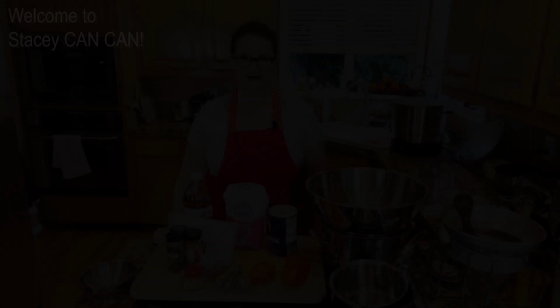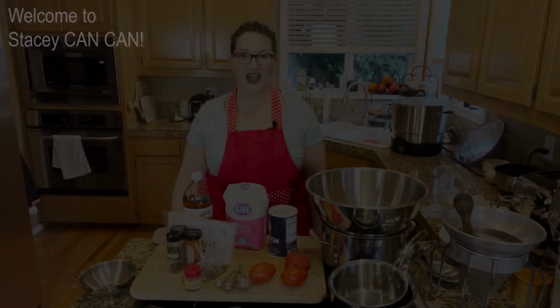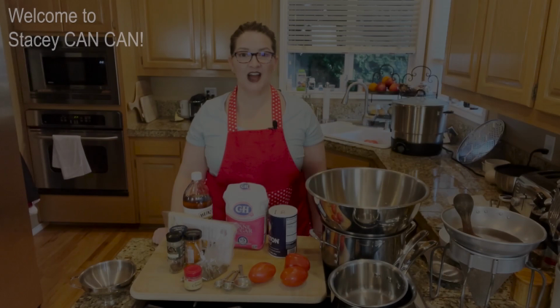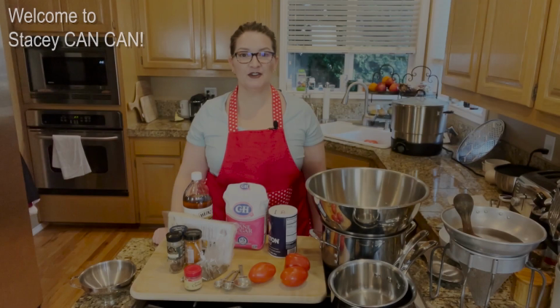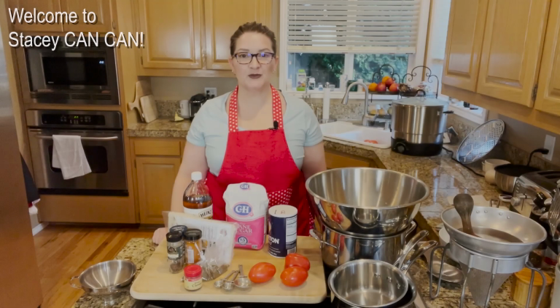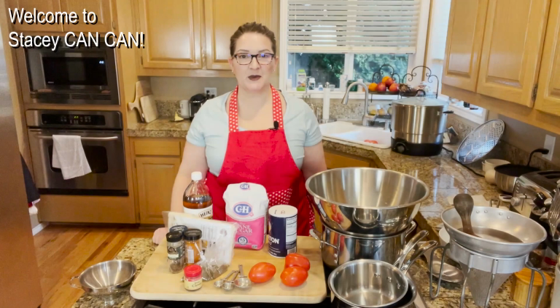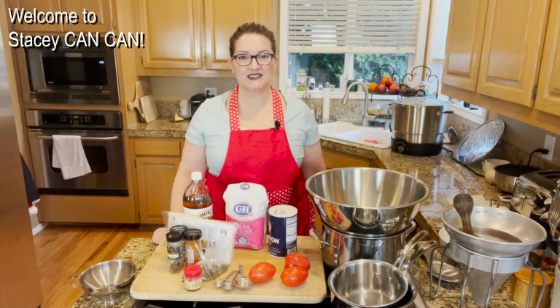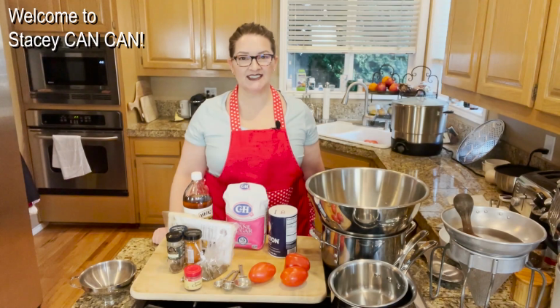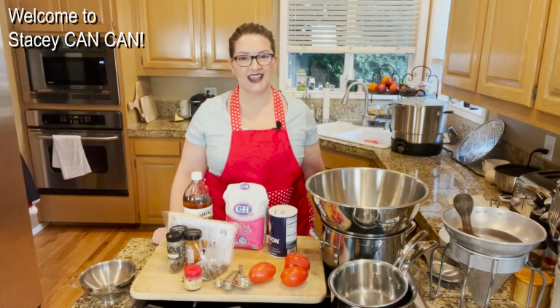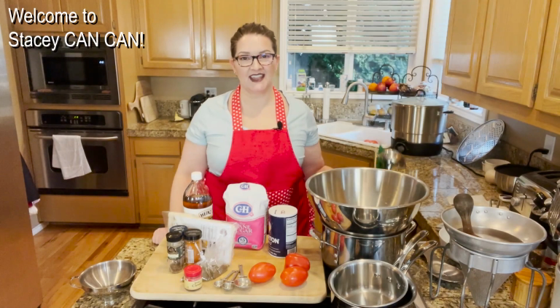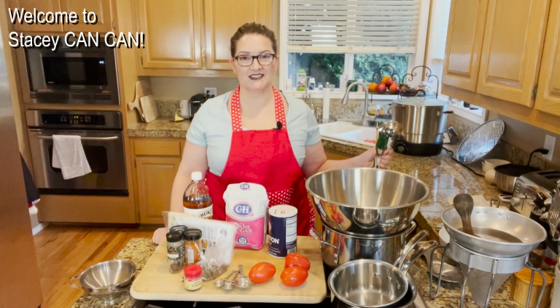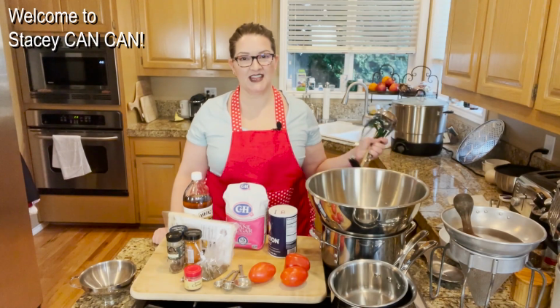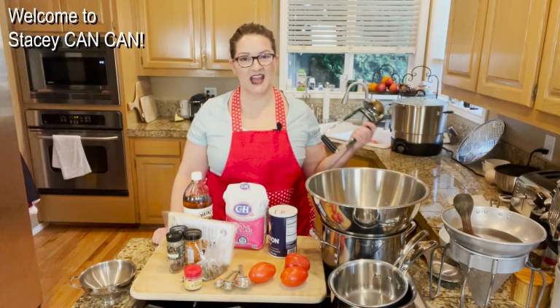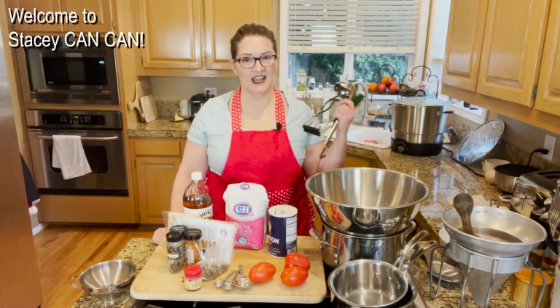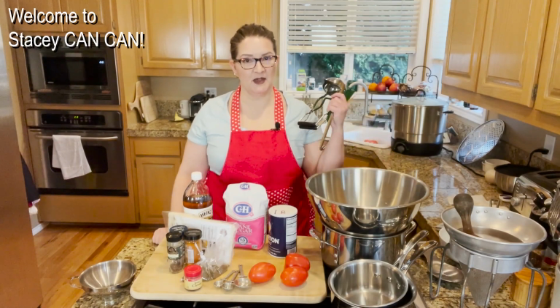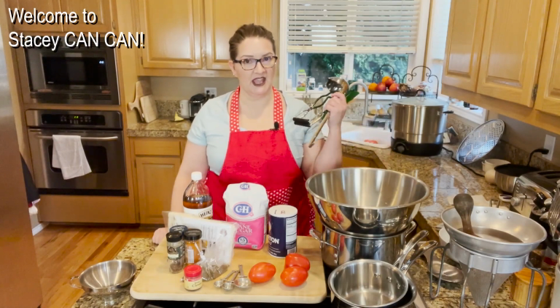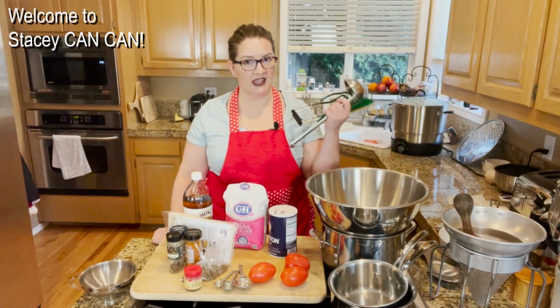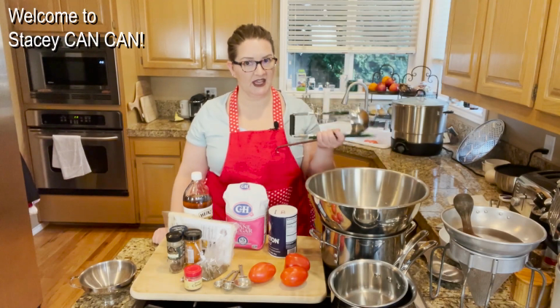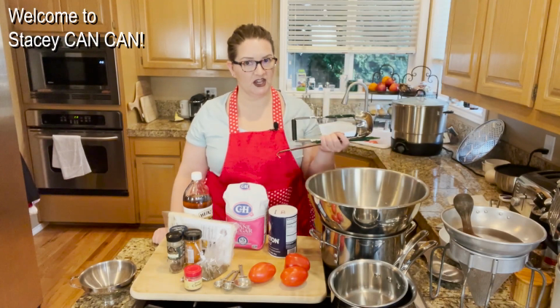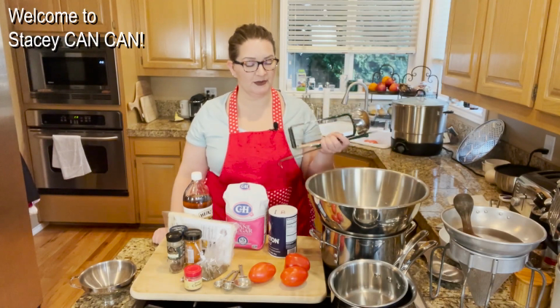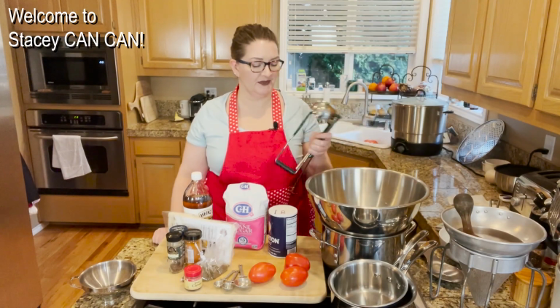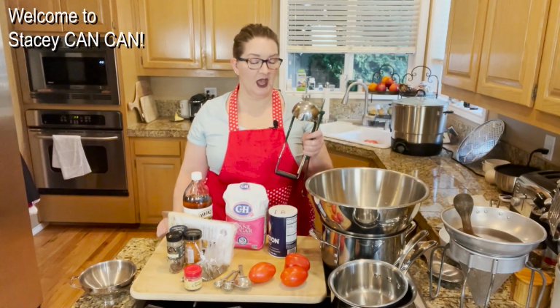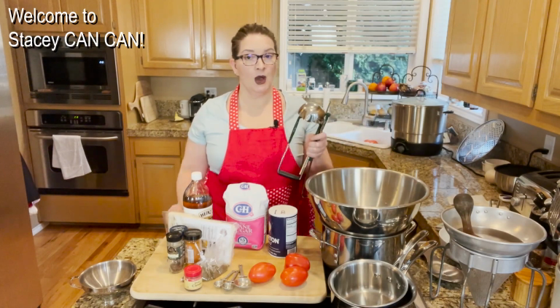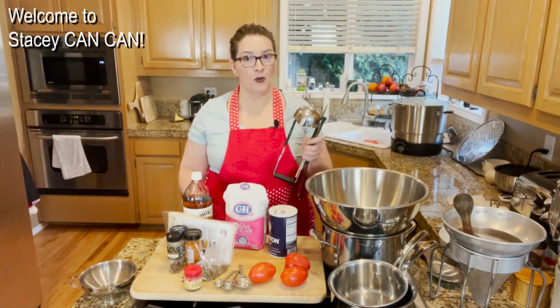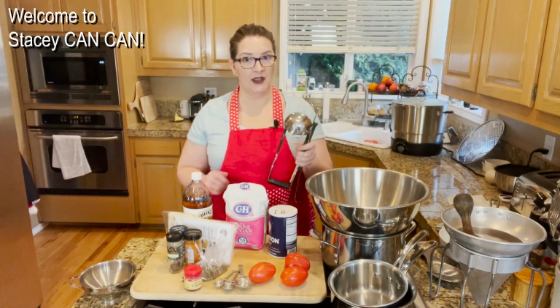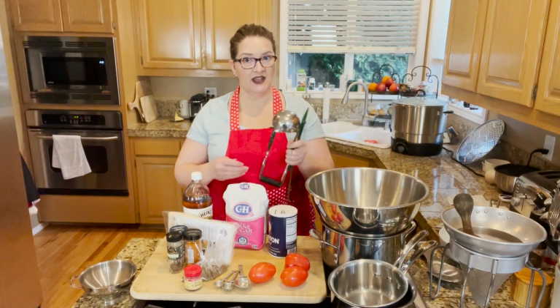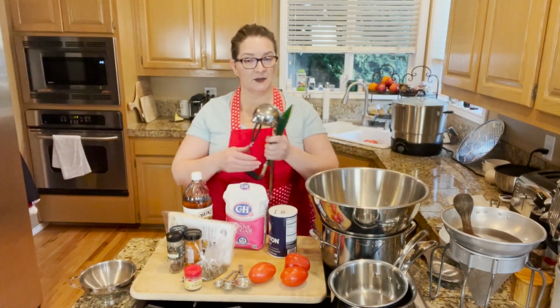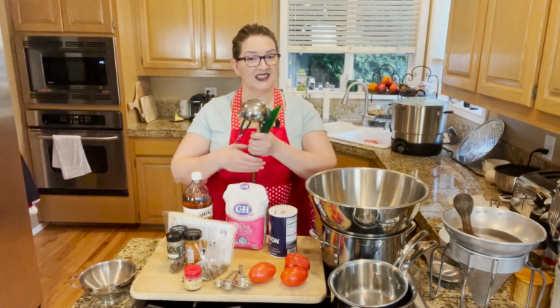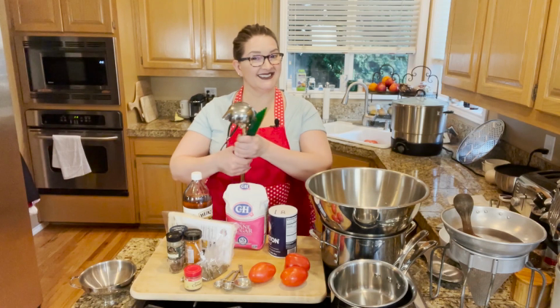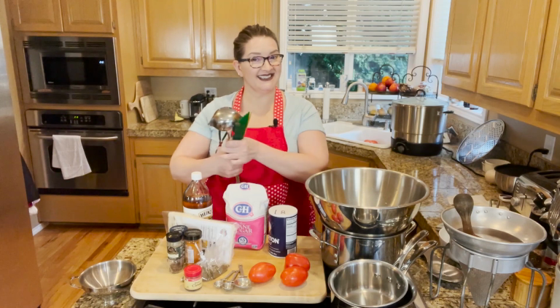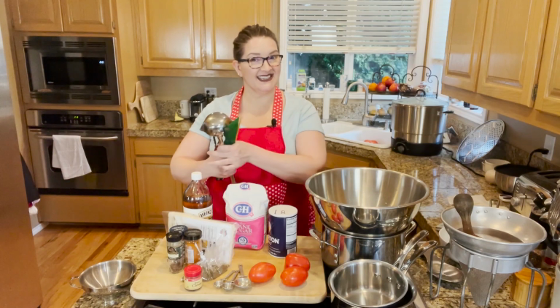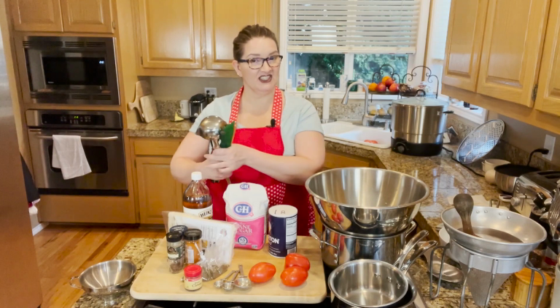Hi folks, welcome back to Stacey Can Can. Today I am making ketchup. Why you ask? Because it tastes delicious.